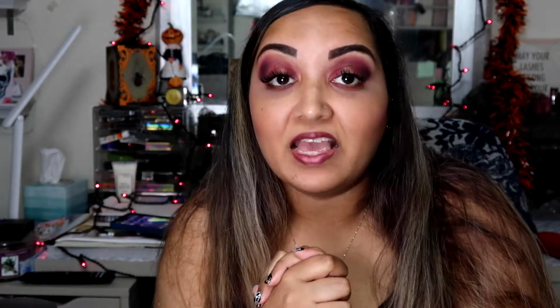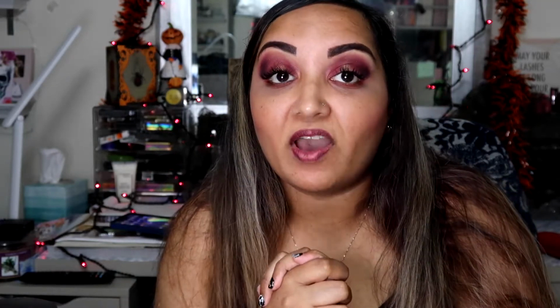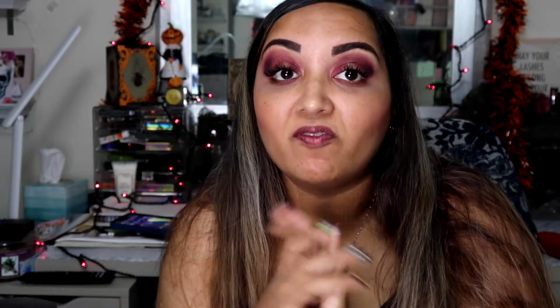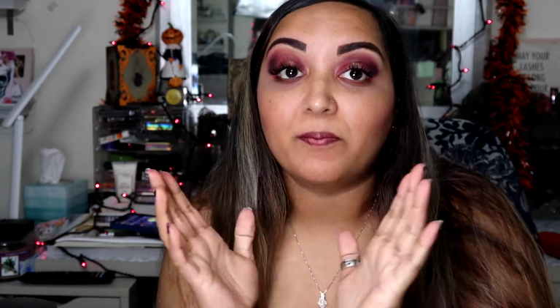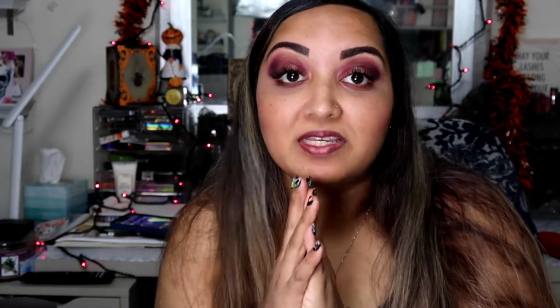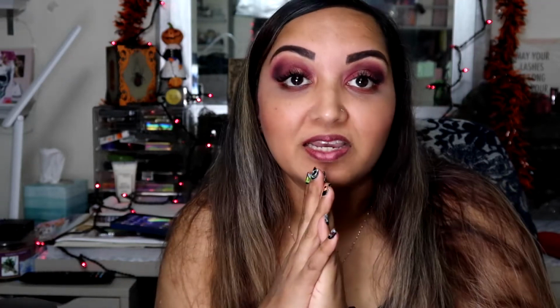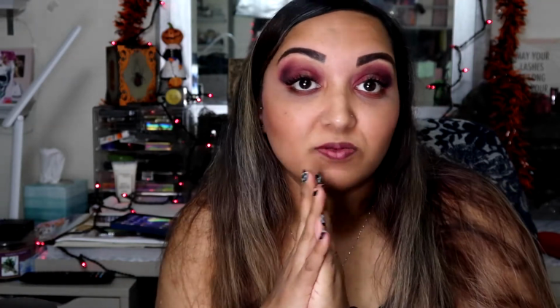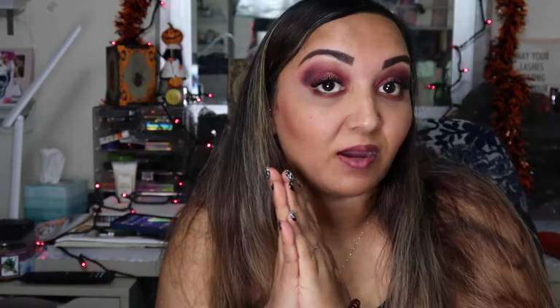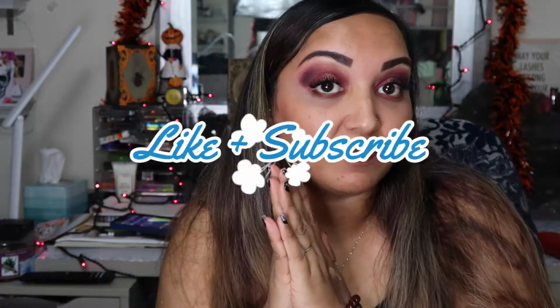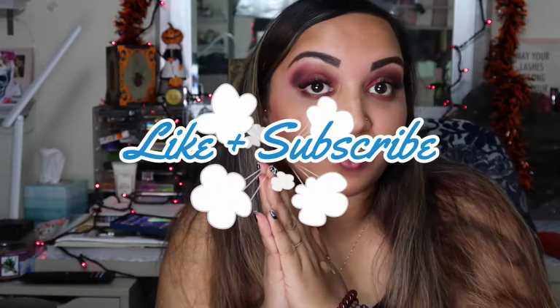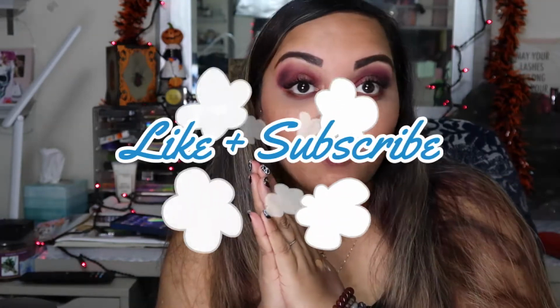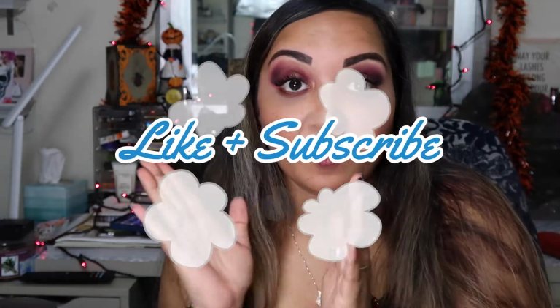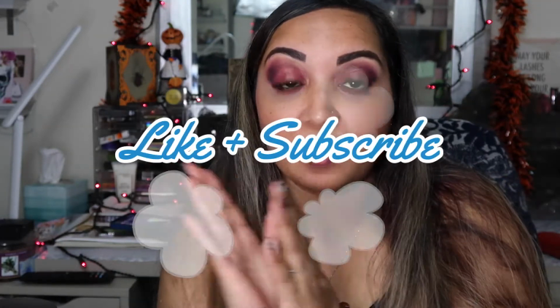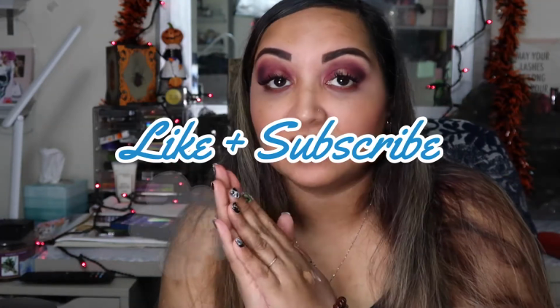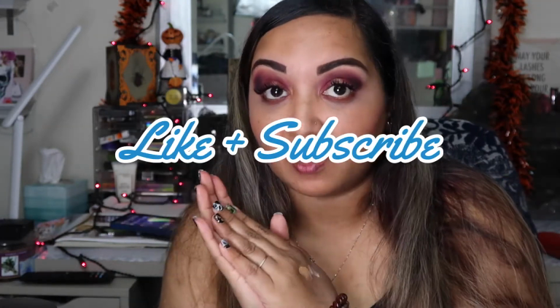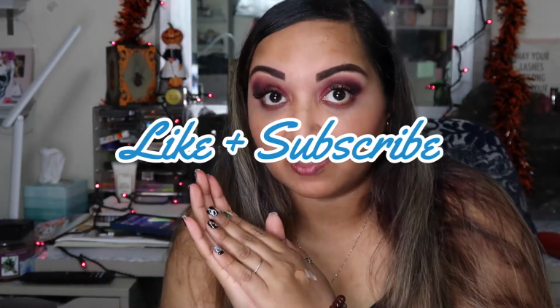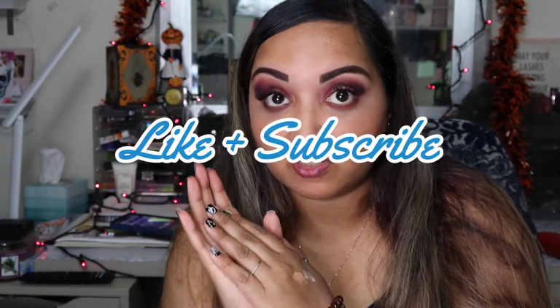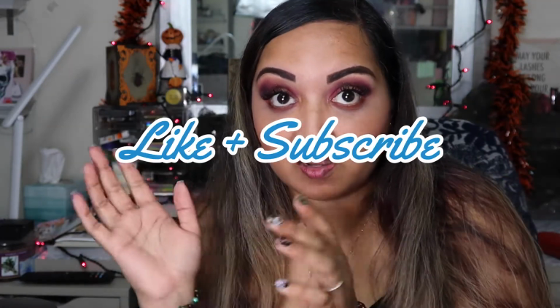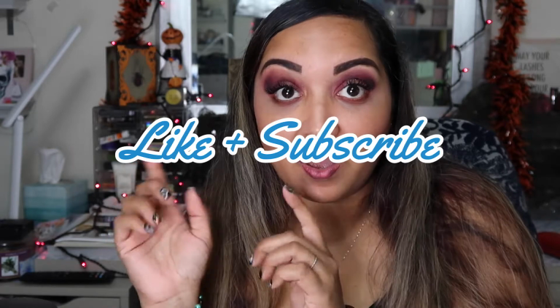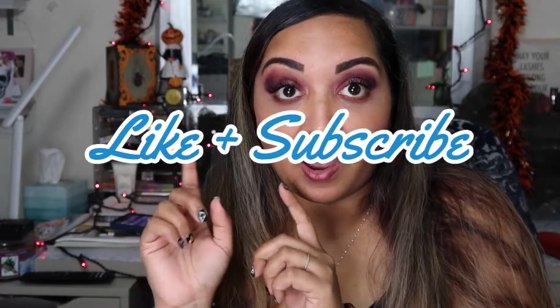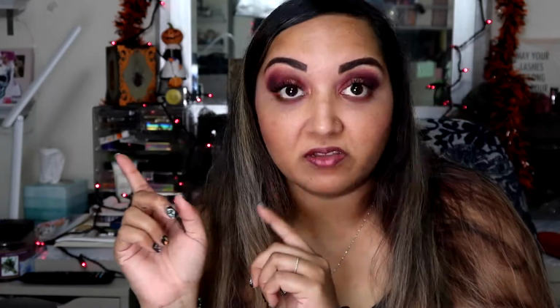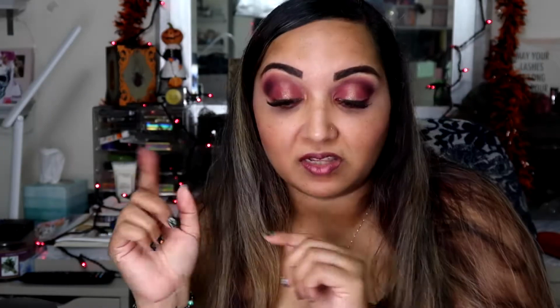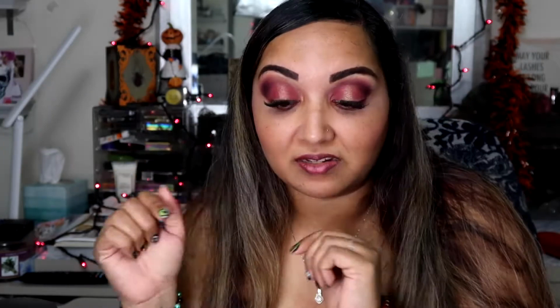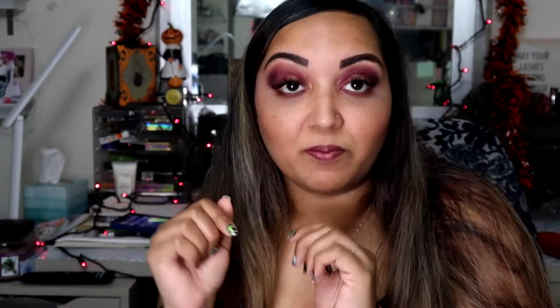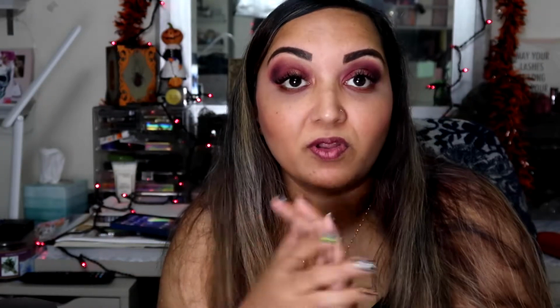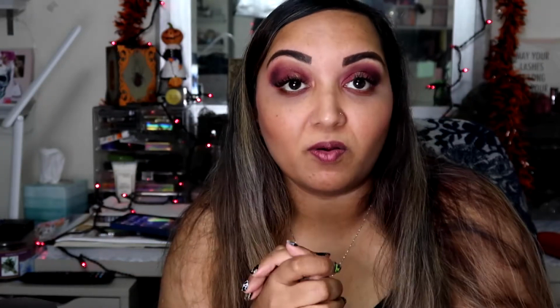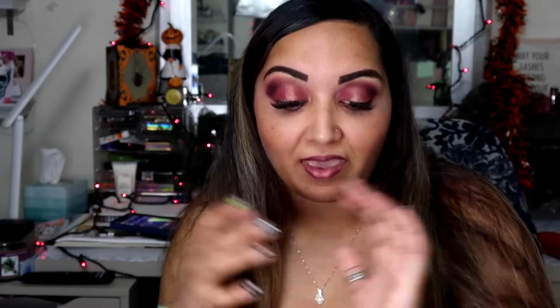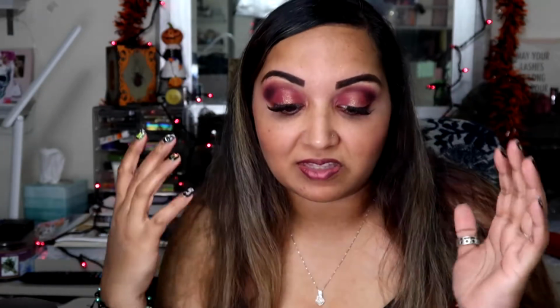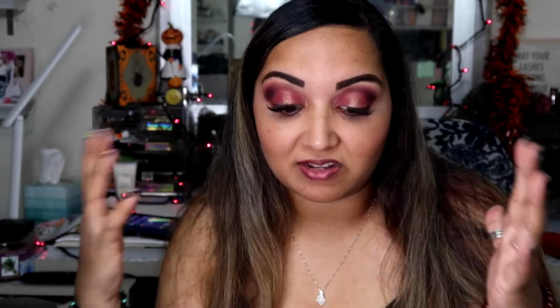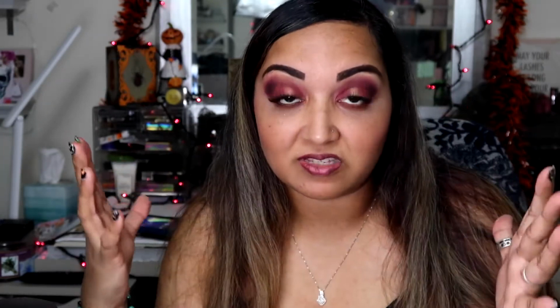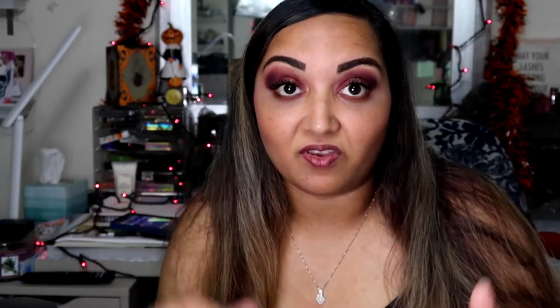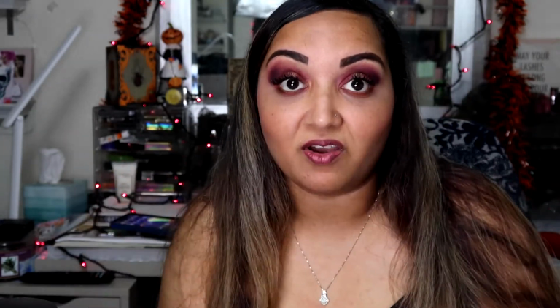If you have not, please like and subscribe to my video. Follow me on TikTok and Instagram — I'll link it down below. And let's get into this video.